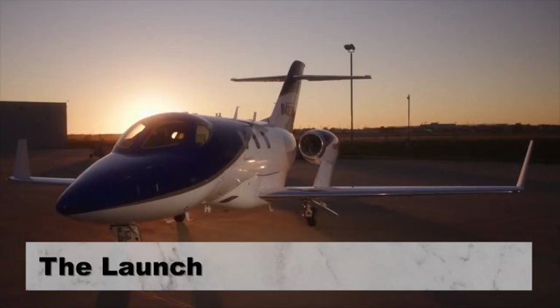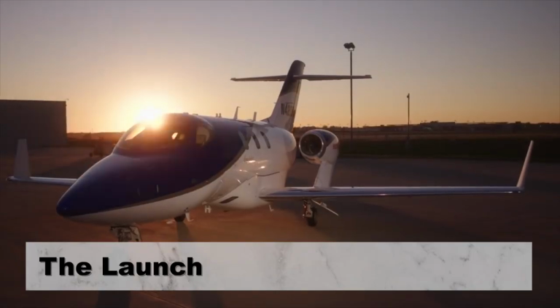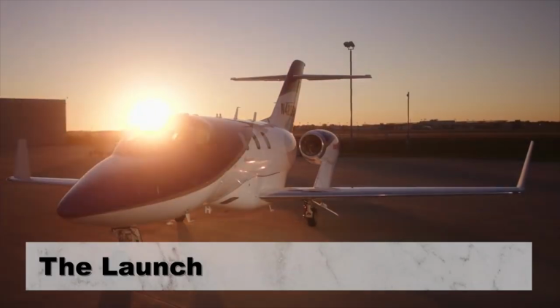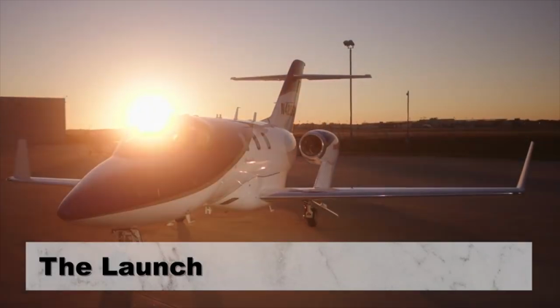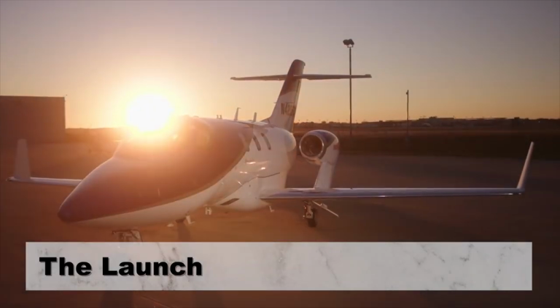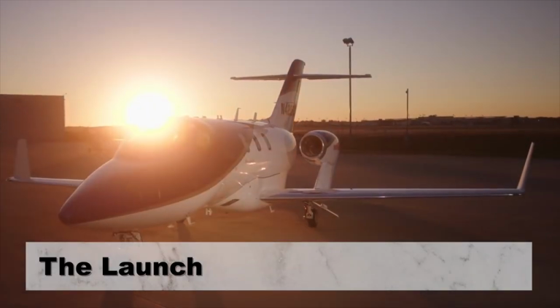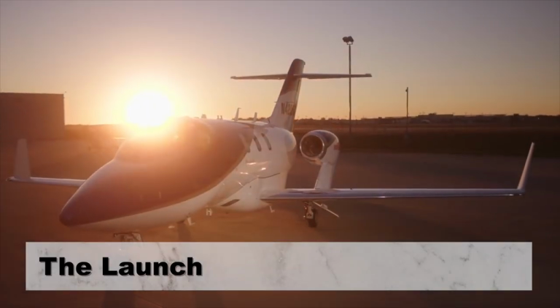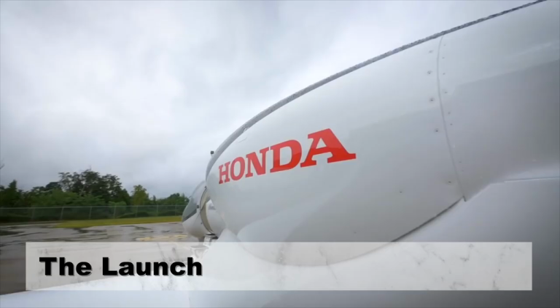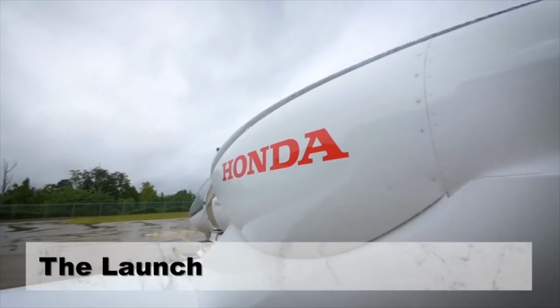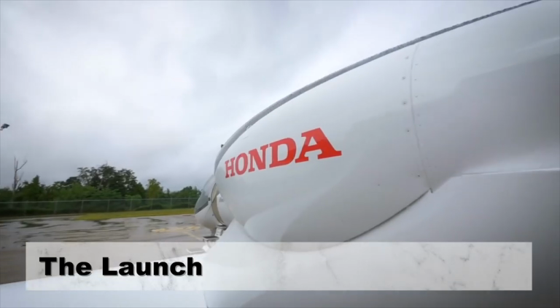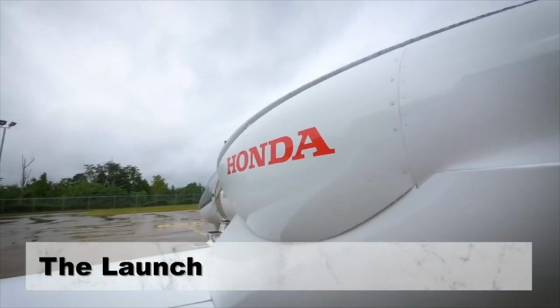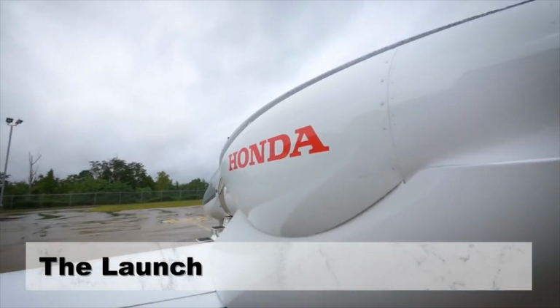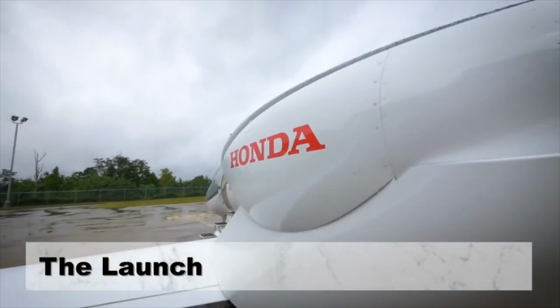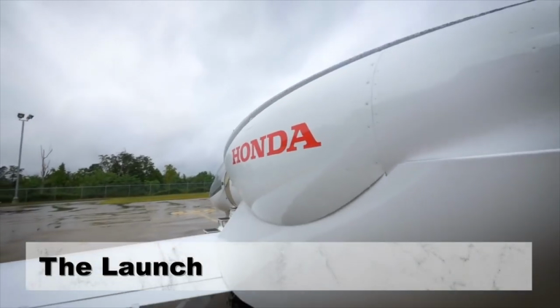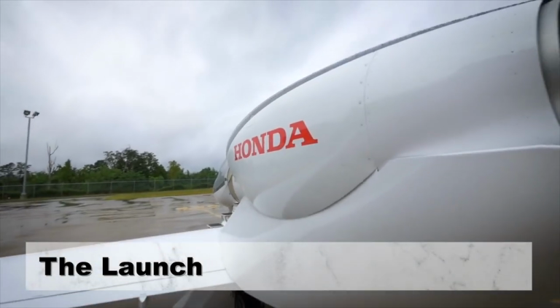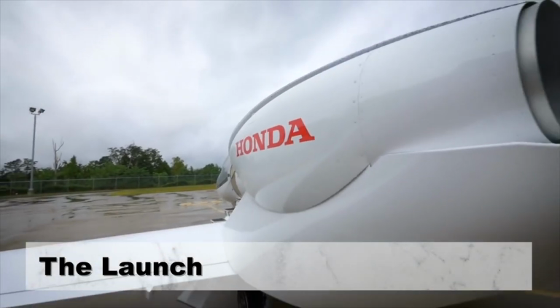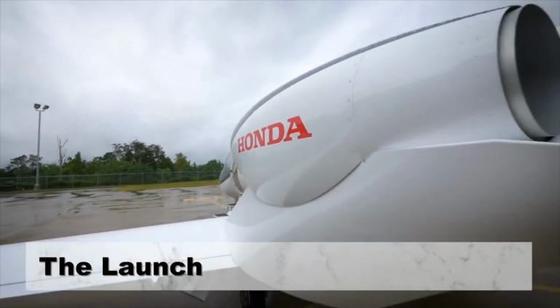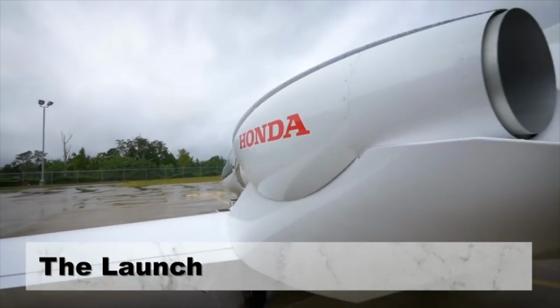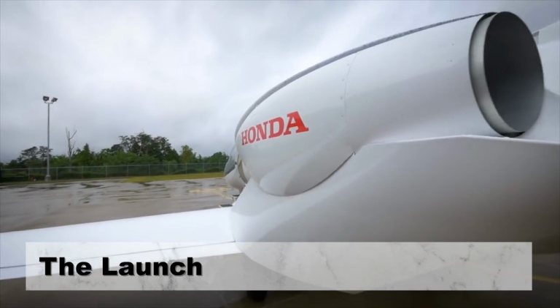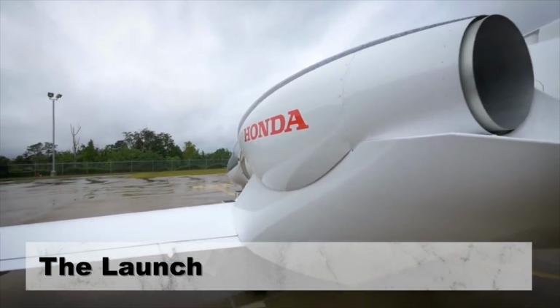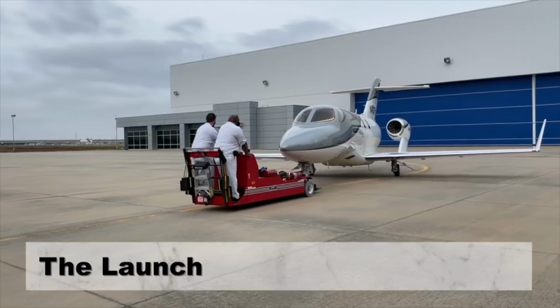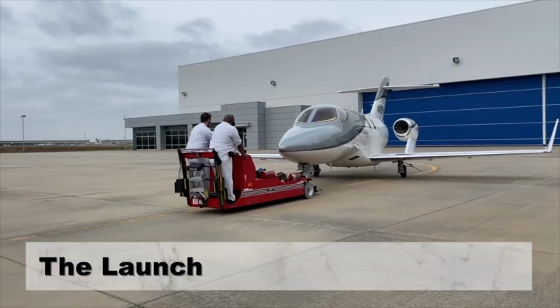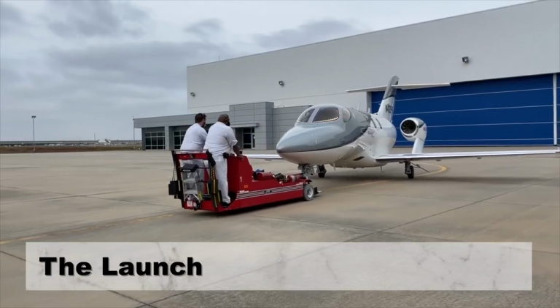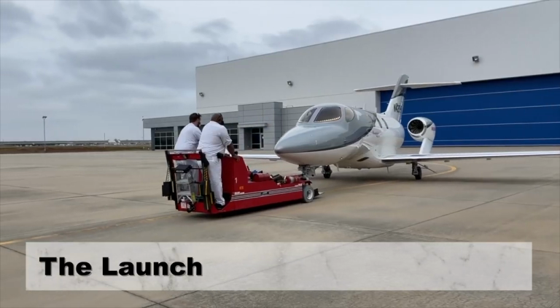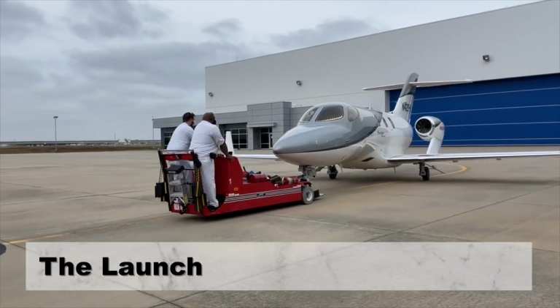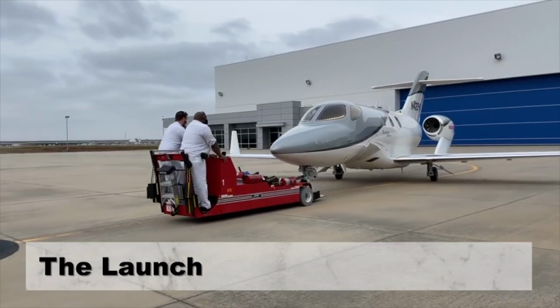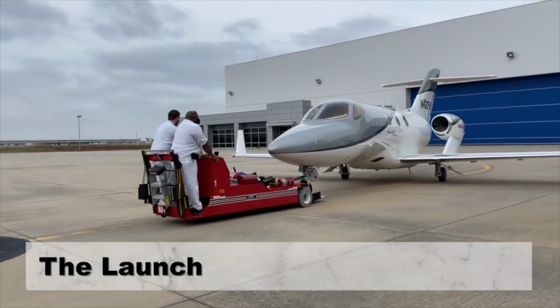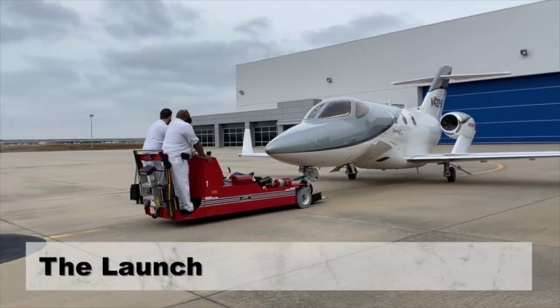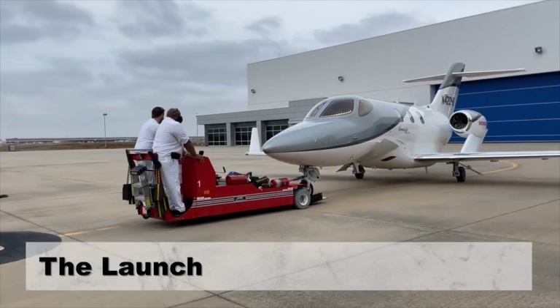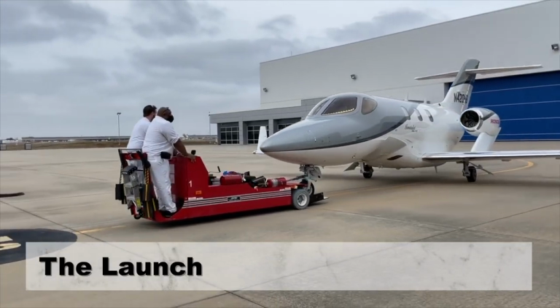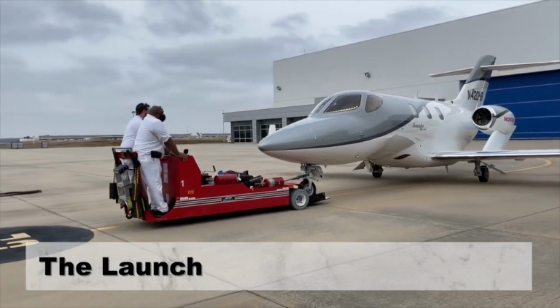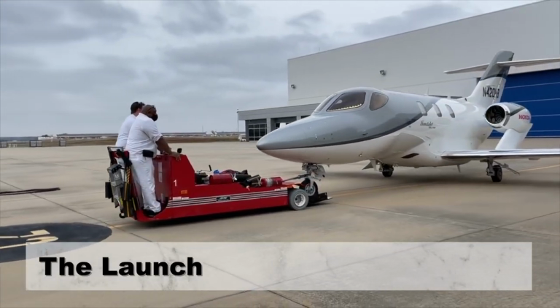The European Aviation Safety Agency, EASA, certified the HA420 business jet in May 2016.